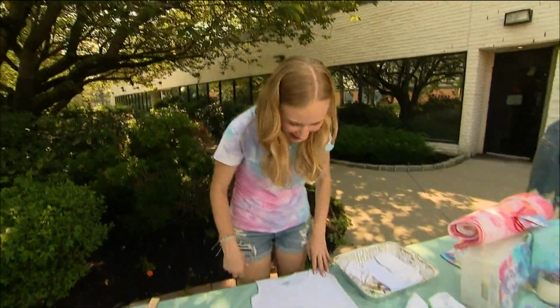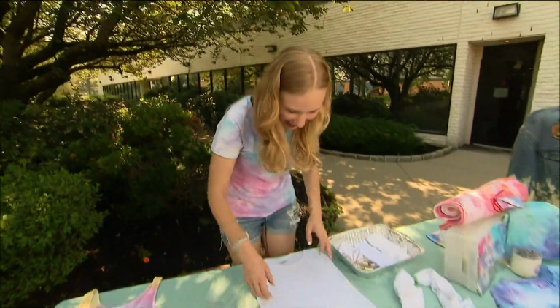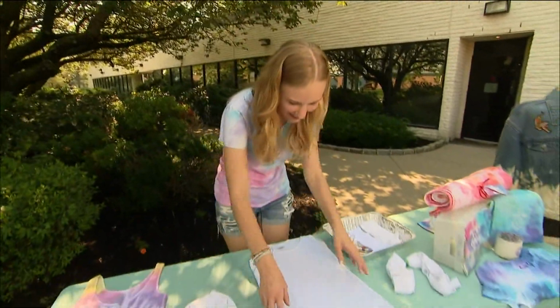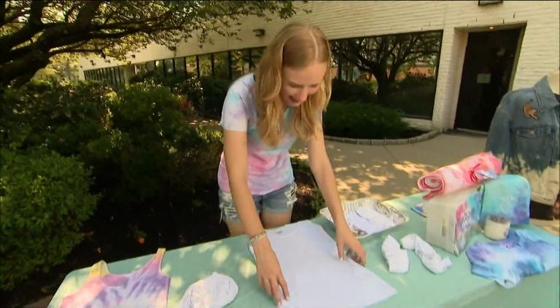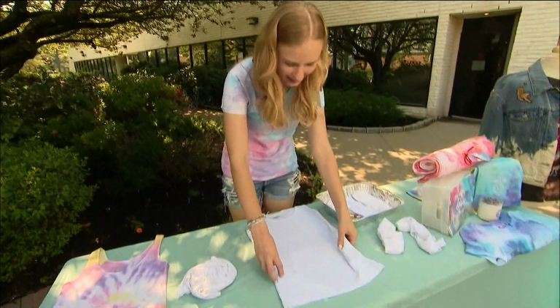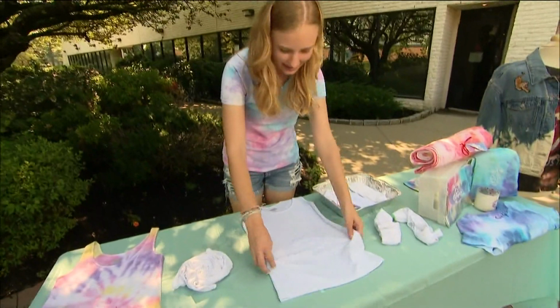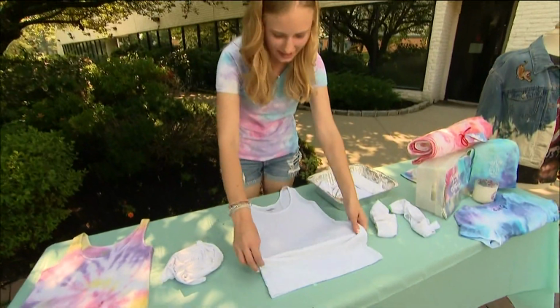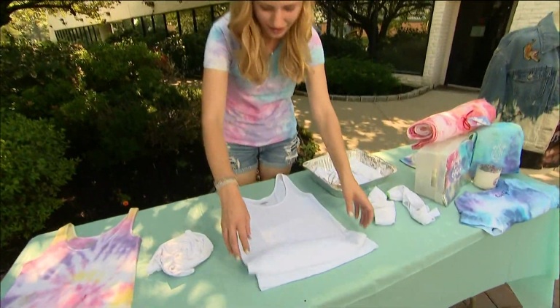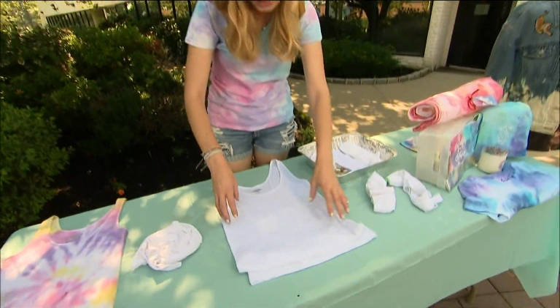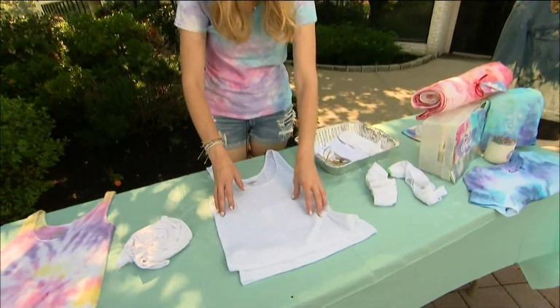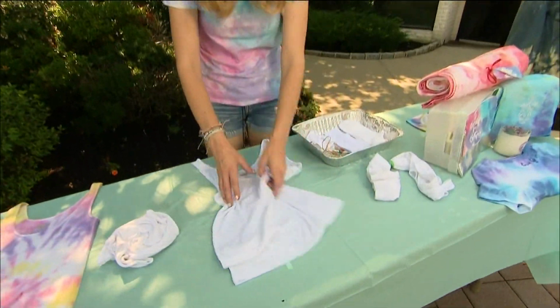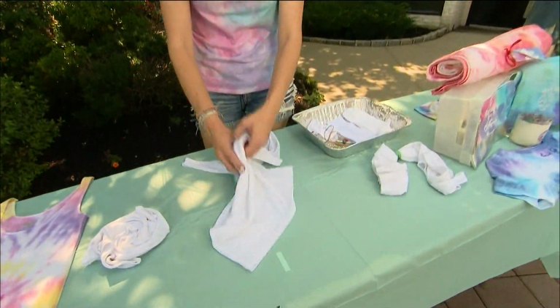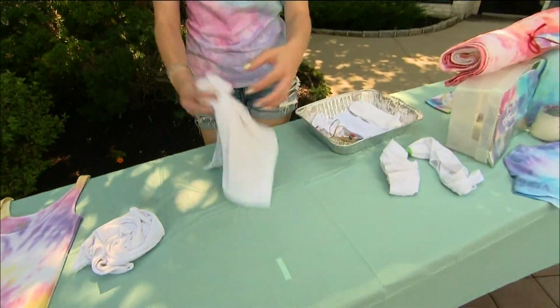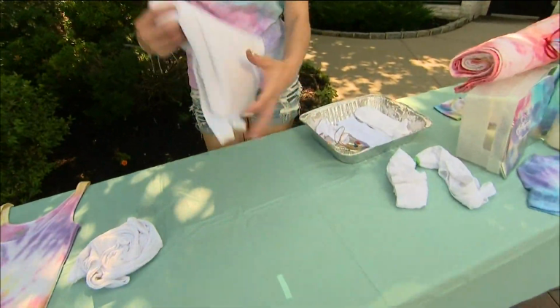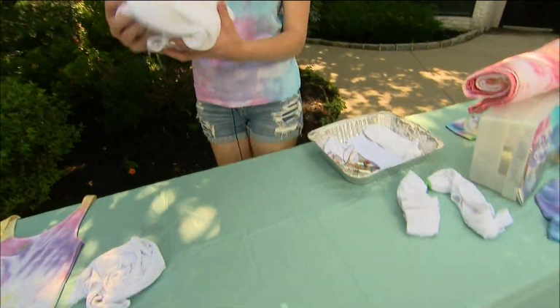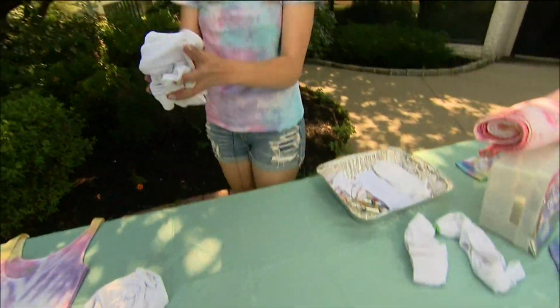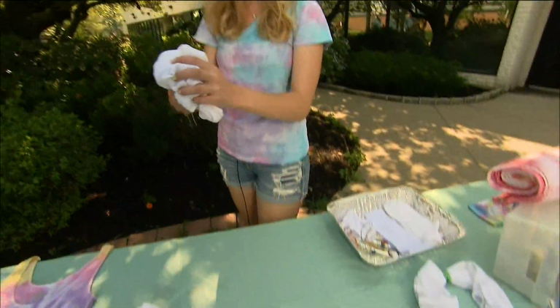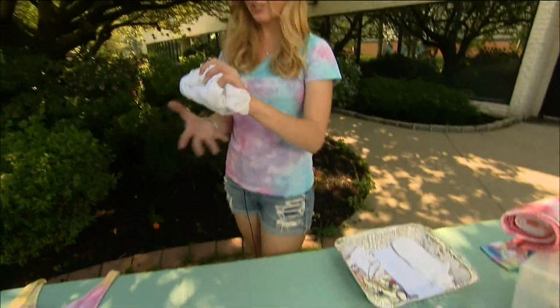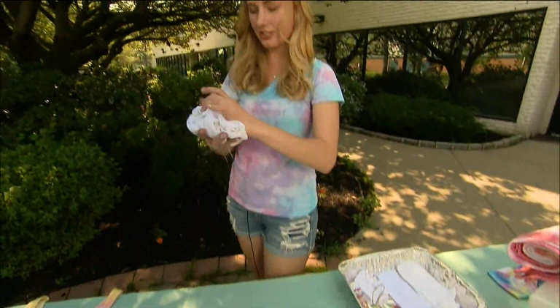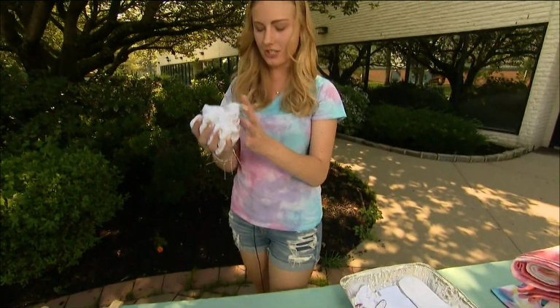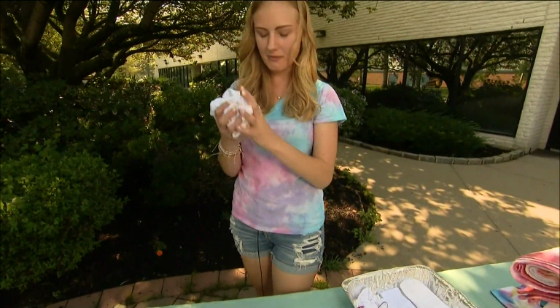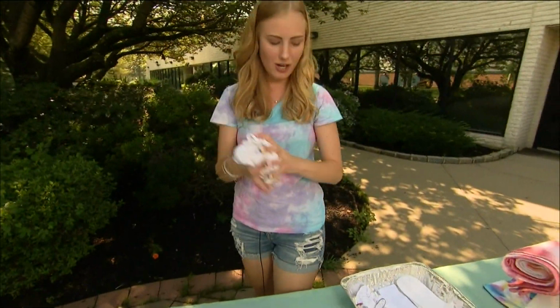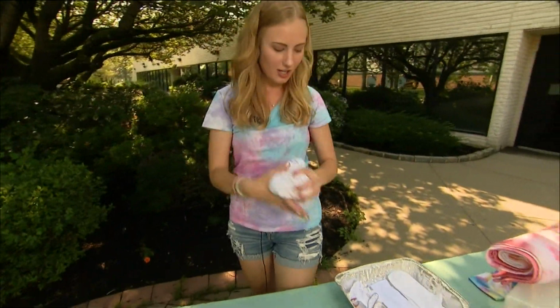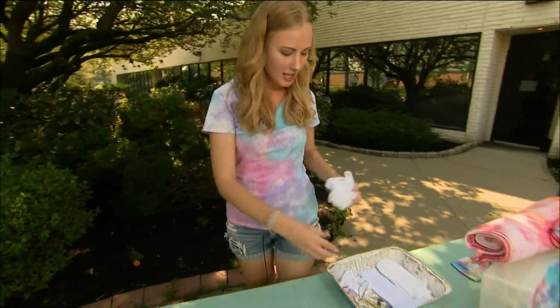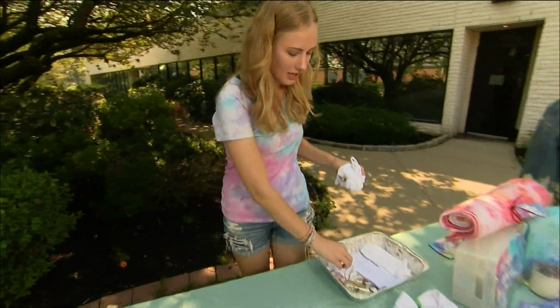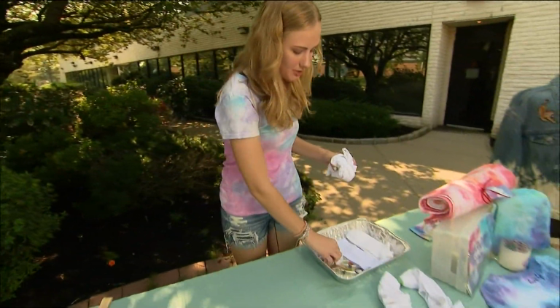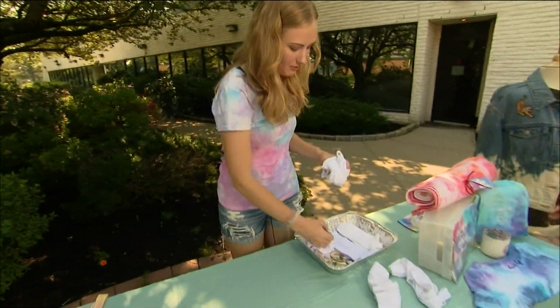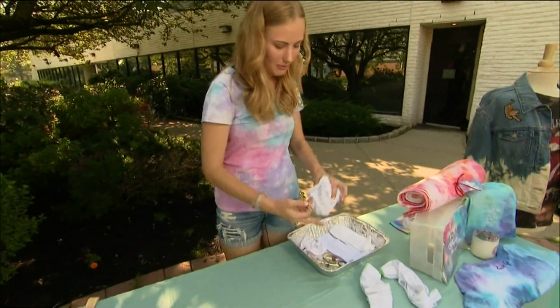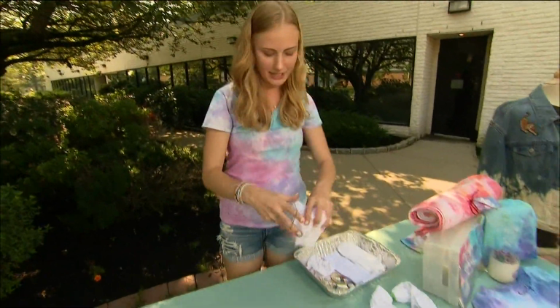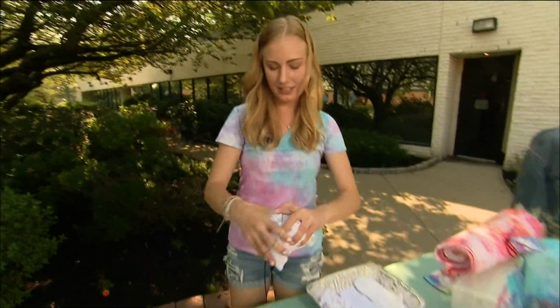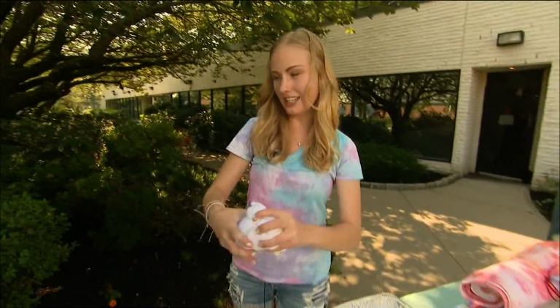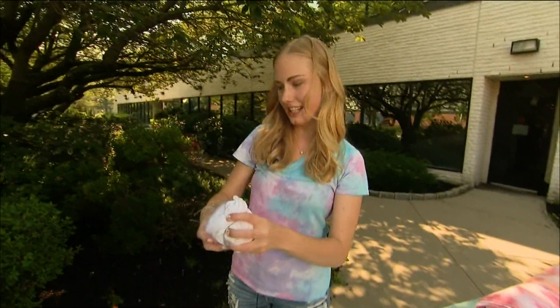The third design is a random design, where you just scrunch it into a ball and put the rubber bands on like this.